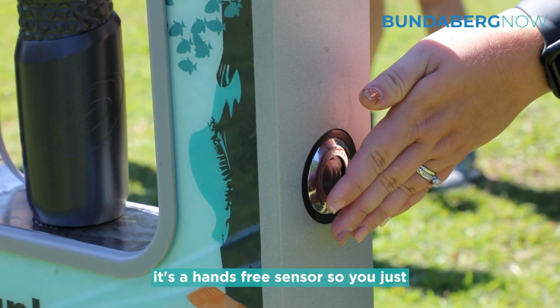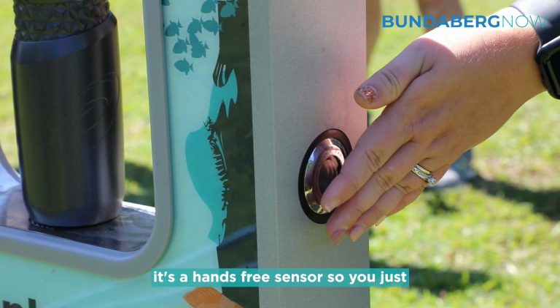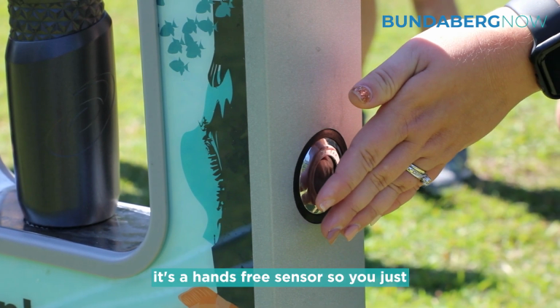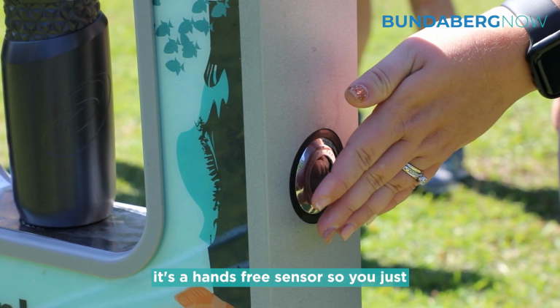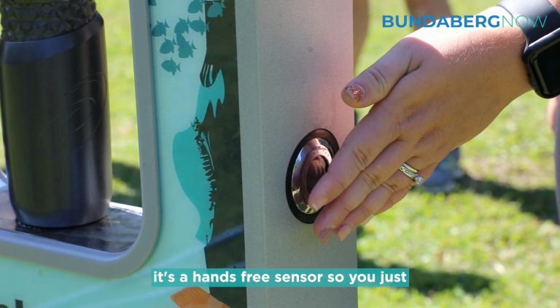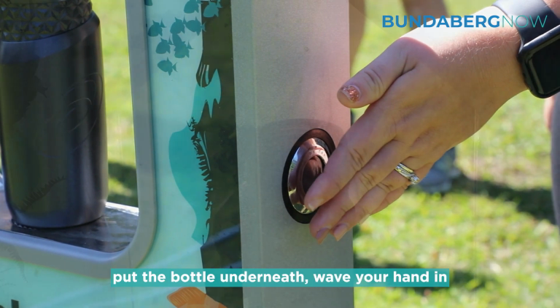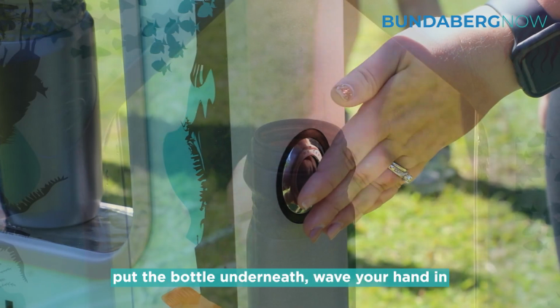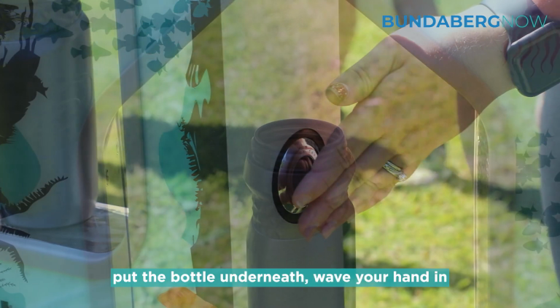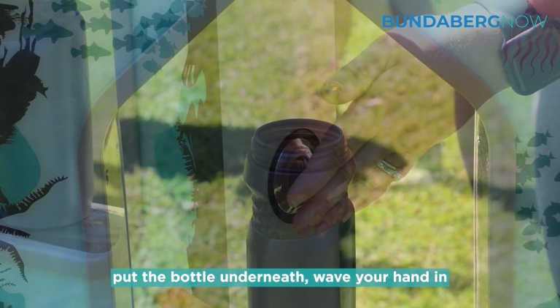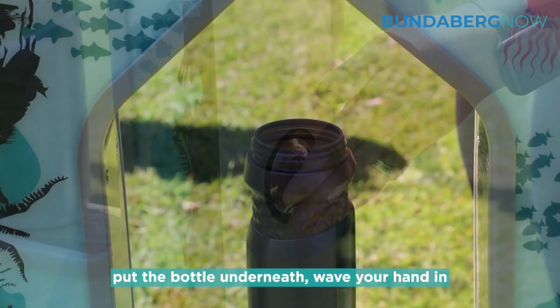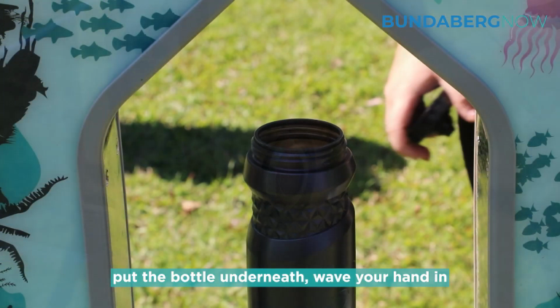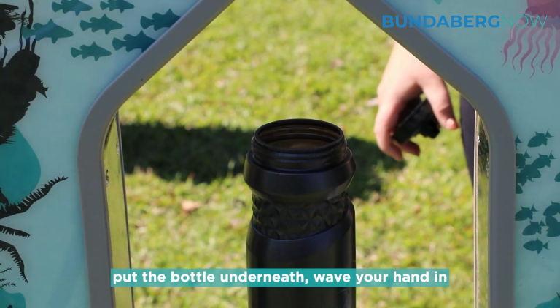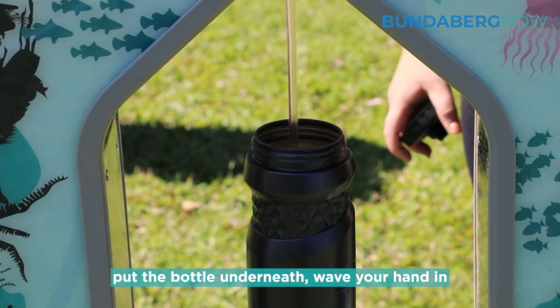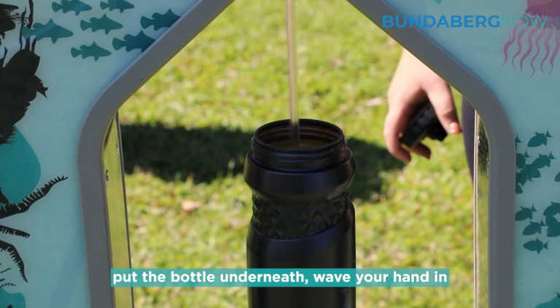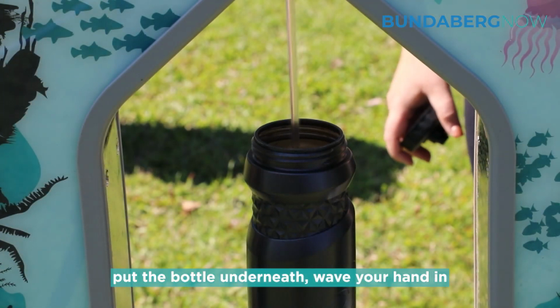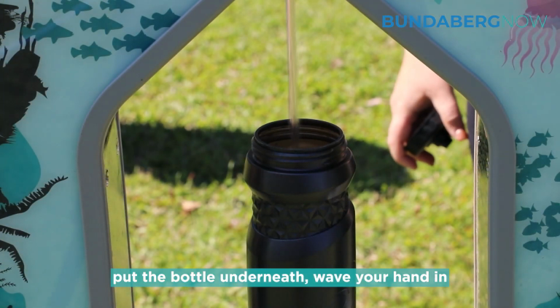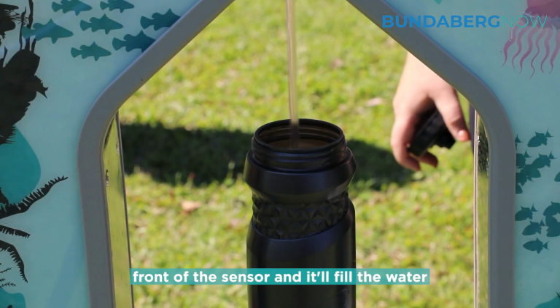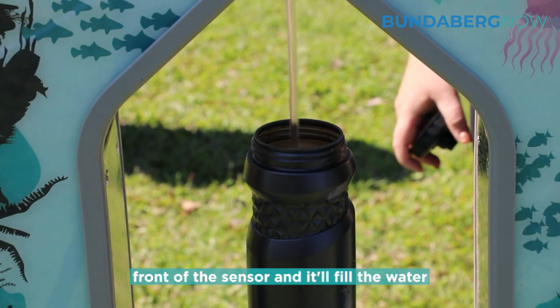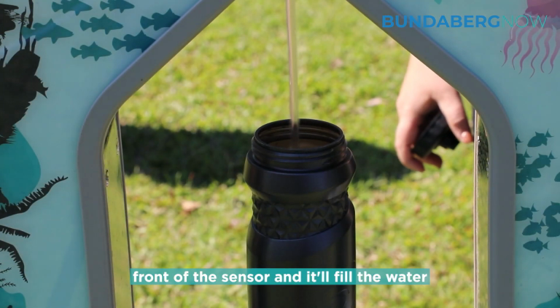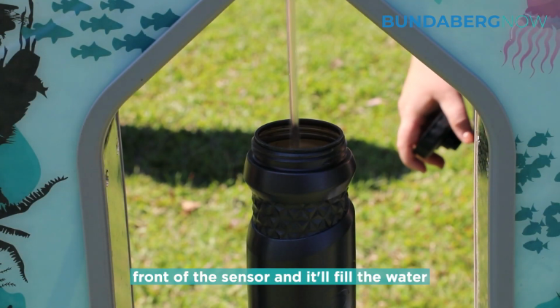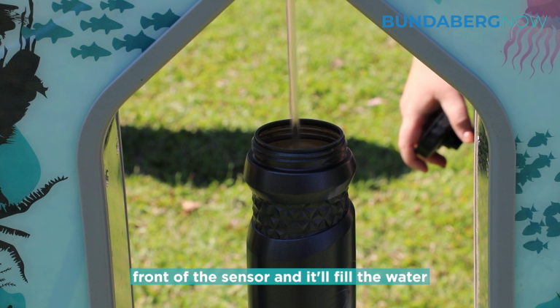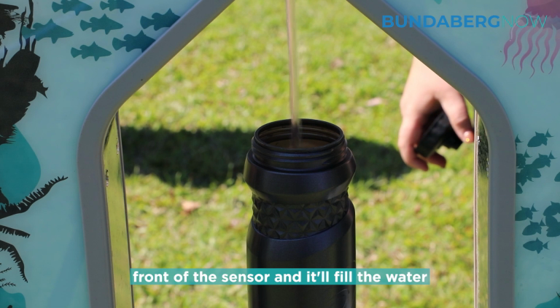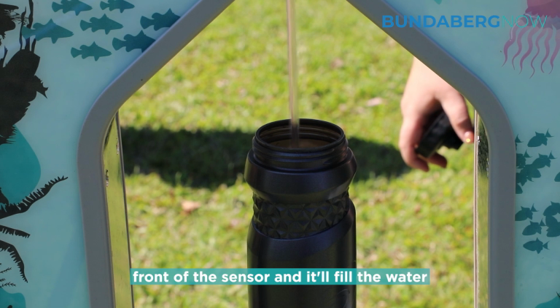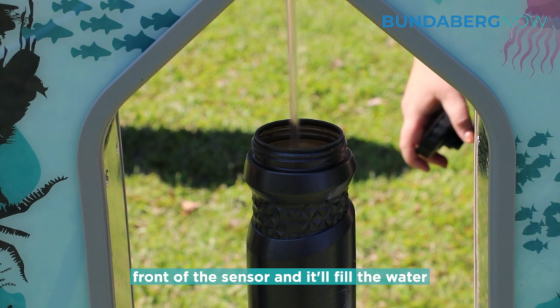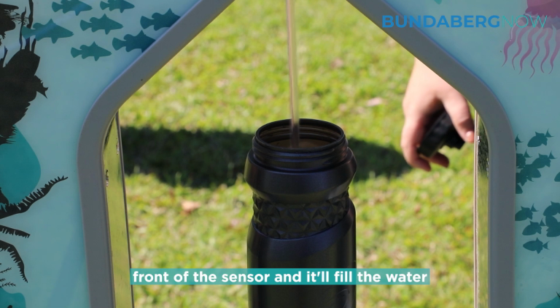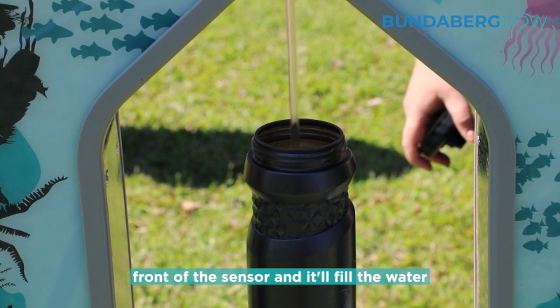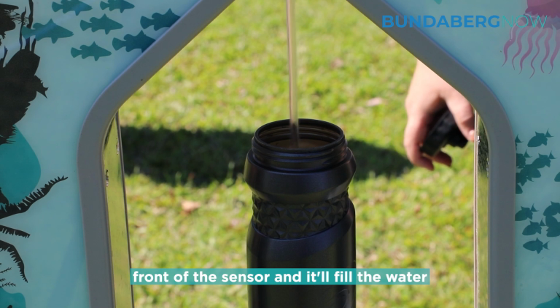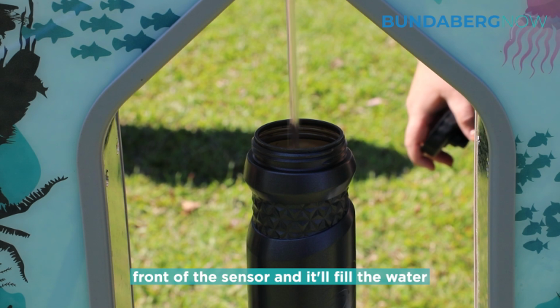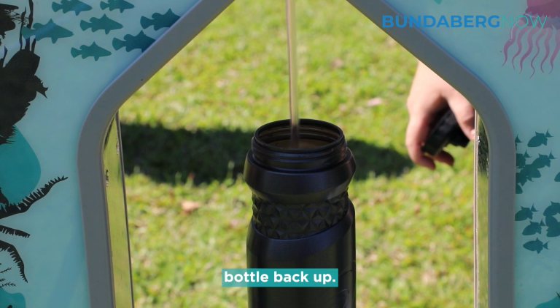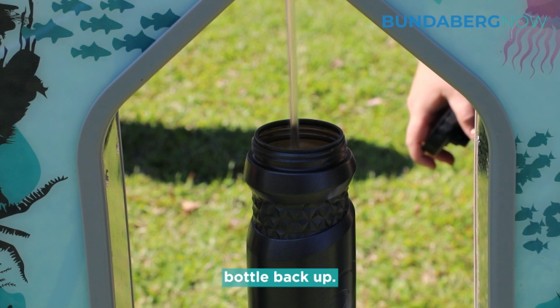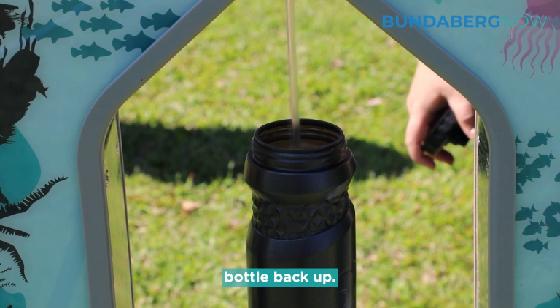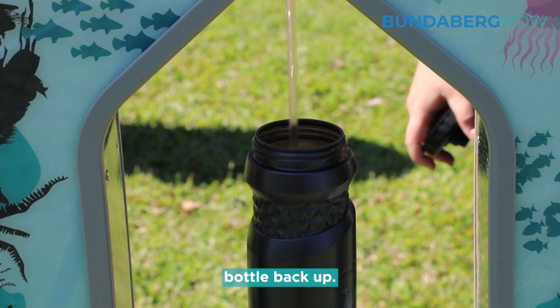it's a hands-free sensor, so you just put the bottle underneath, wave your hand in front of the sensor, and it'll fill the water bottle back up.